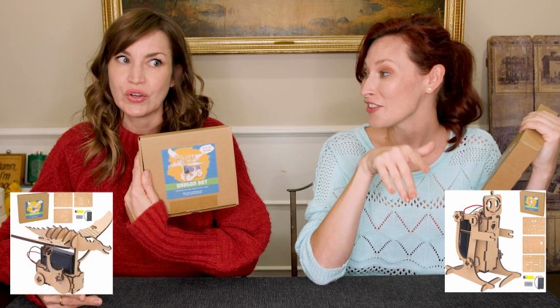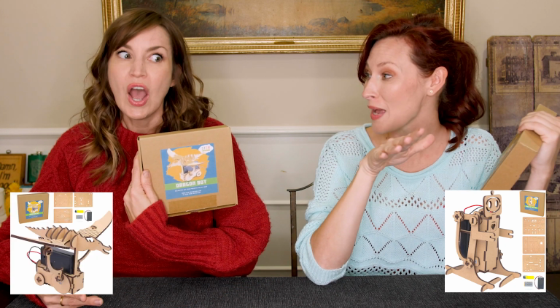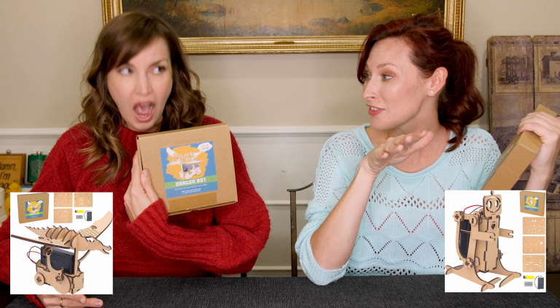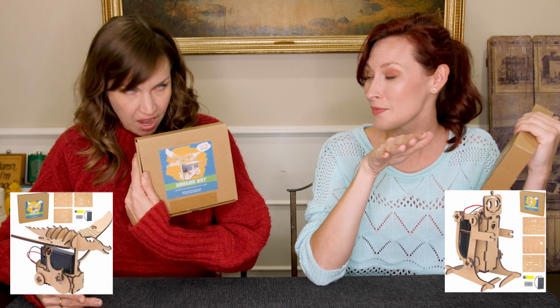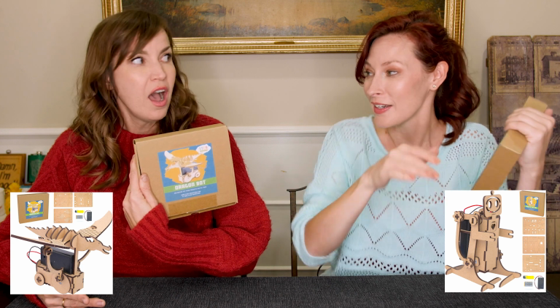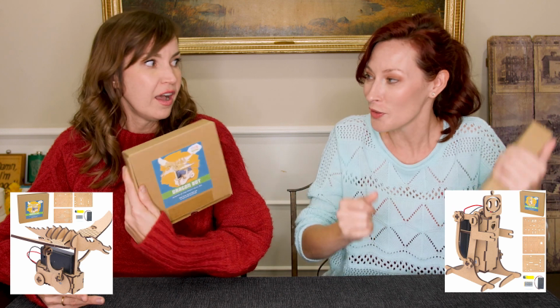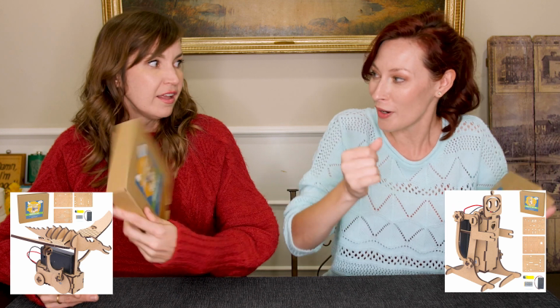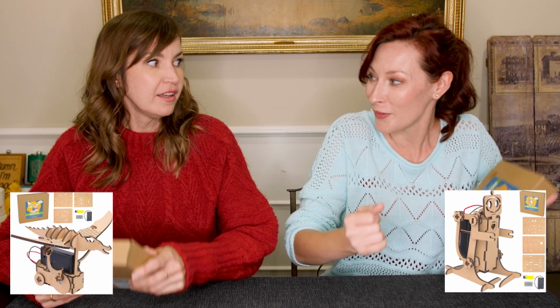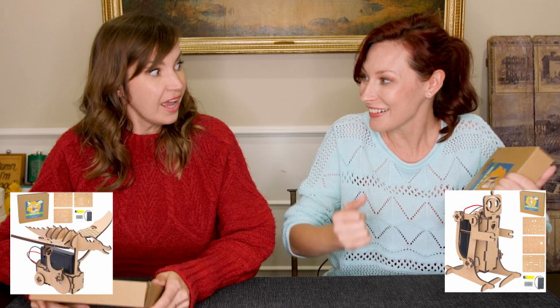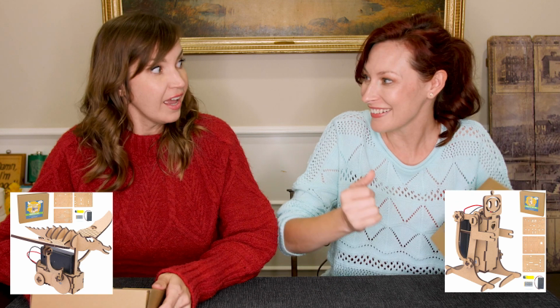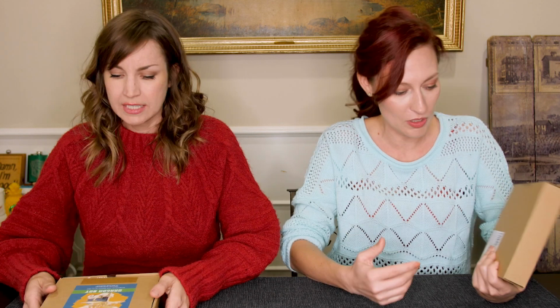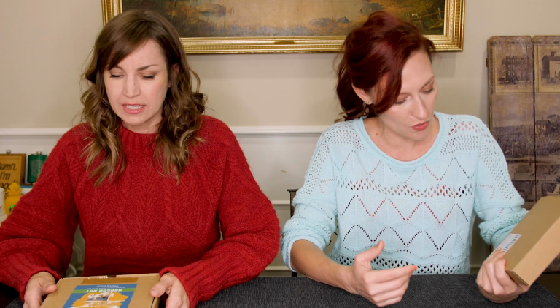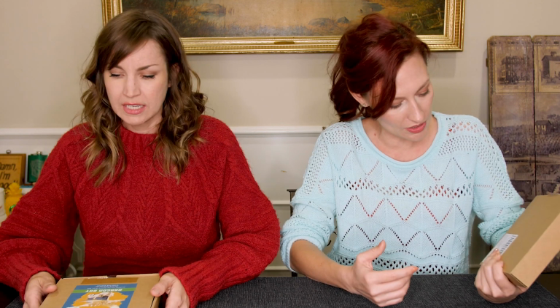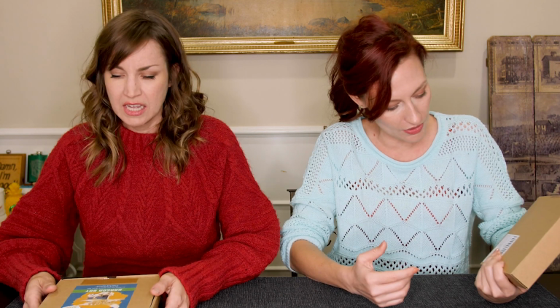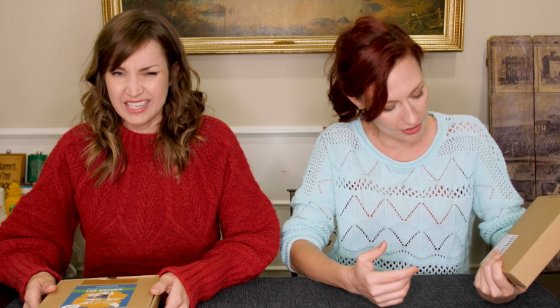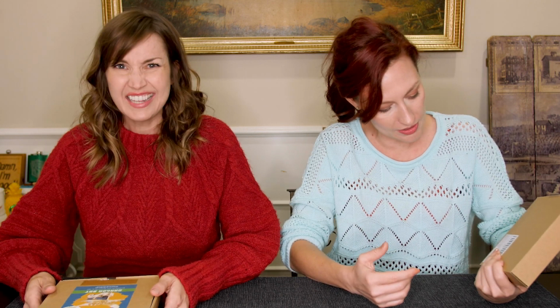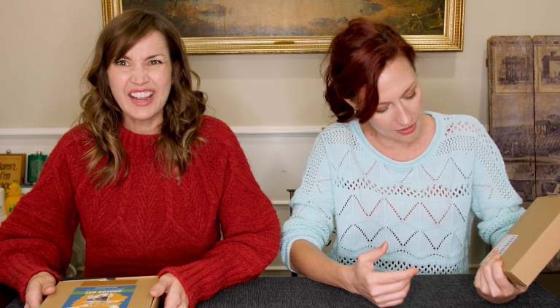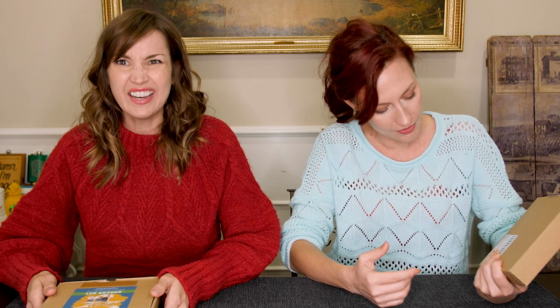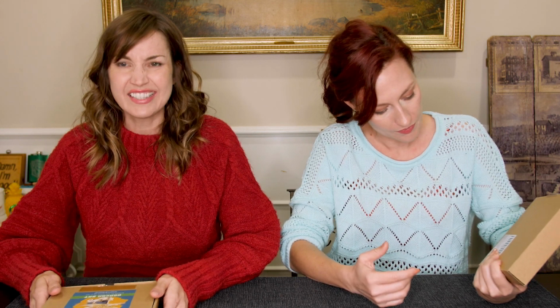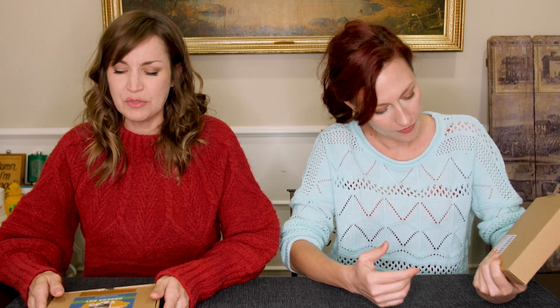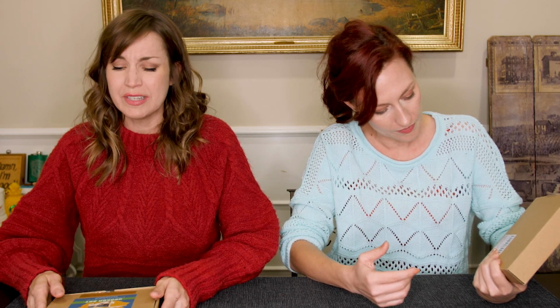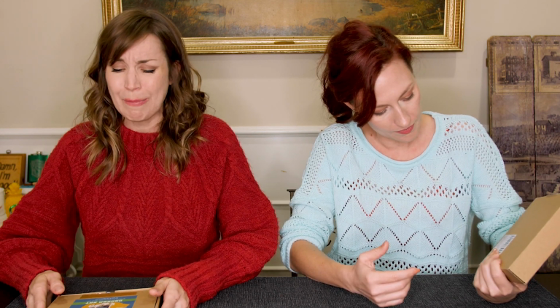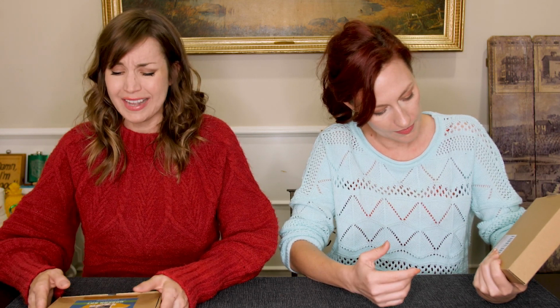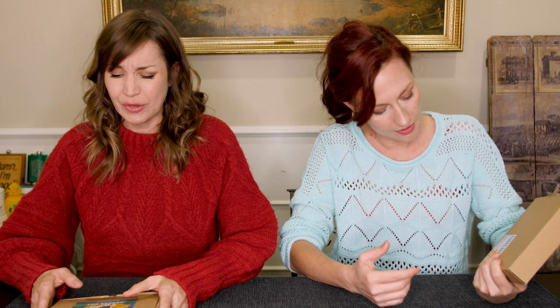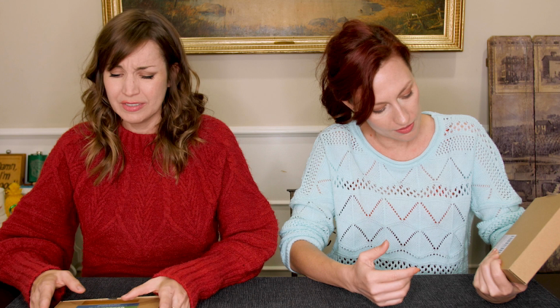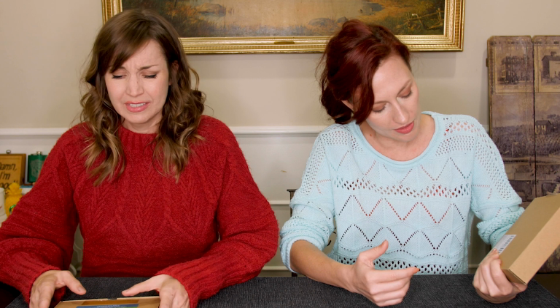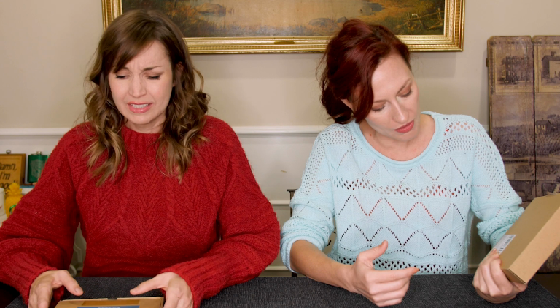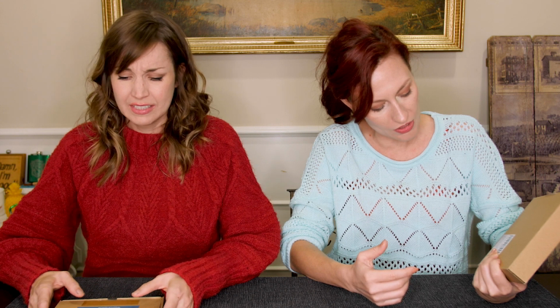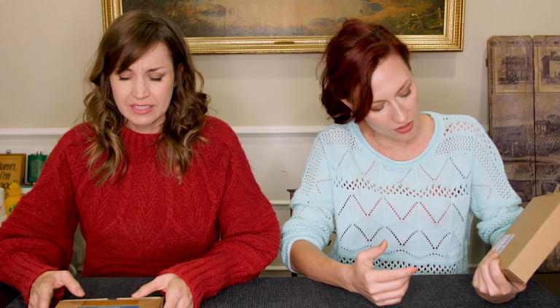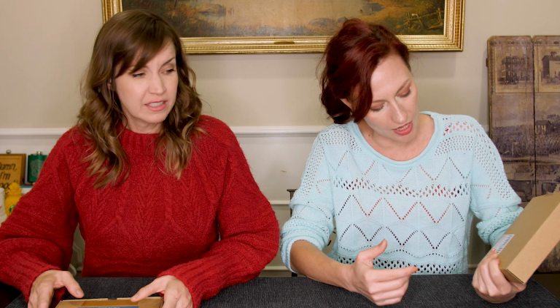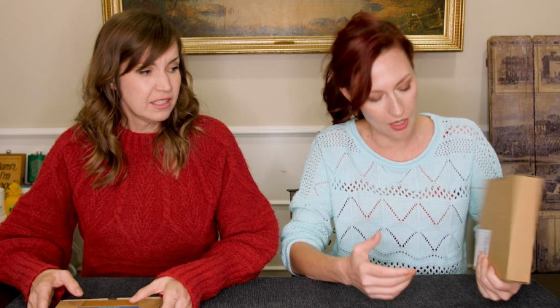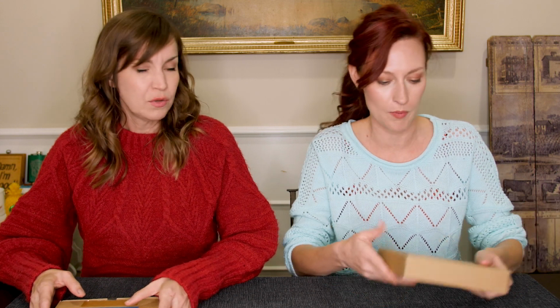Yeah, I got a walk-a-lot bot. What did you get over there? I got a dragon. I think it's going to flappy-flap — that's what I think it's going to do. You think it's going to flappy-flap? Mine's going to walk. You want to just go ahead and dive right into this thing? Yeah, let's dive into this thing. Let's build some bots, yo. STEMinventions.com.